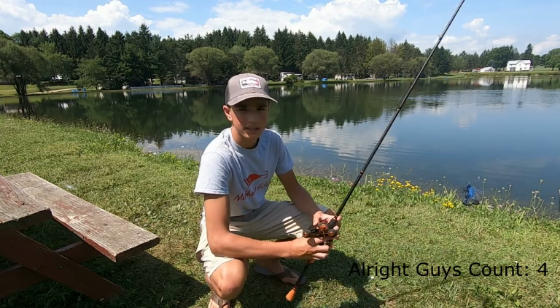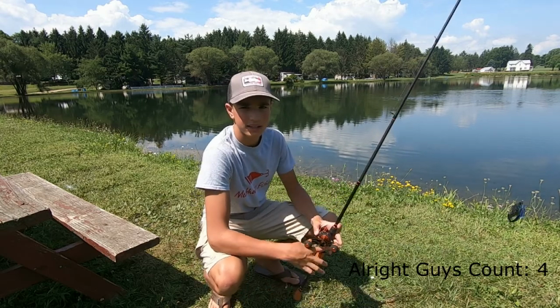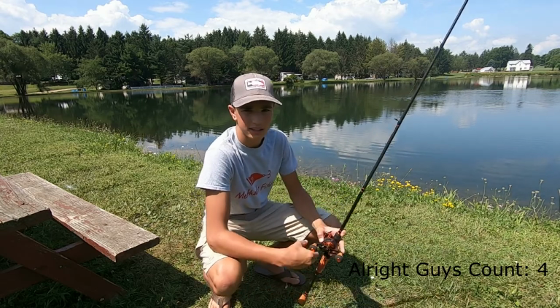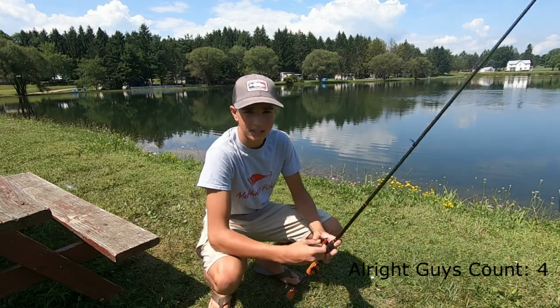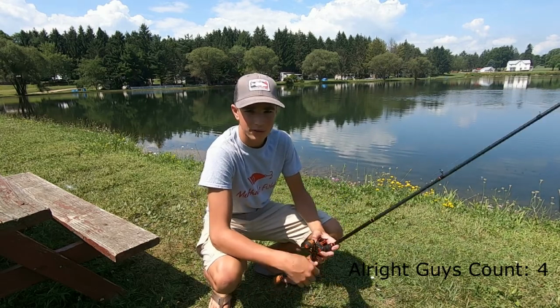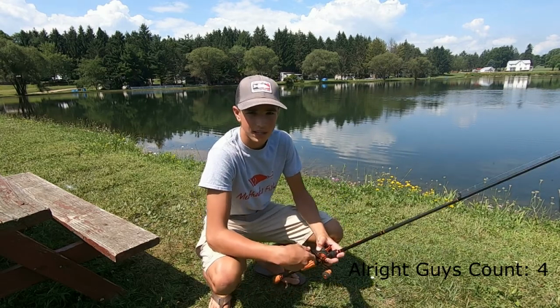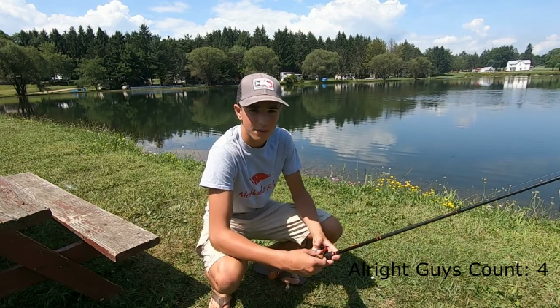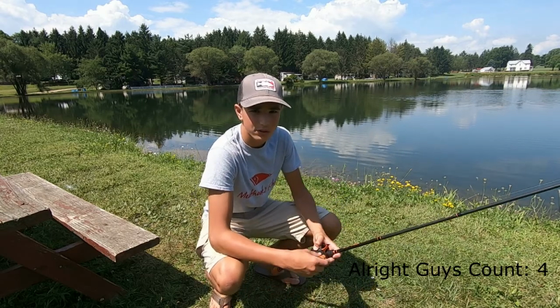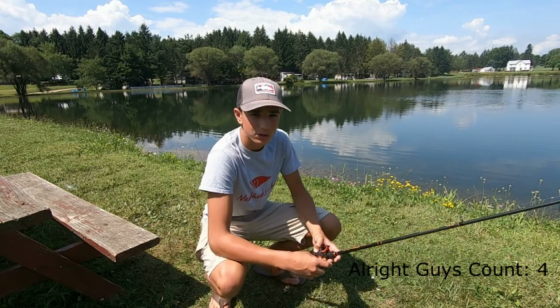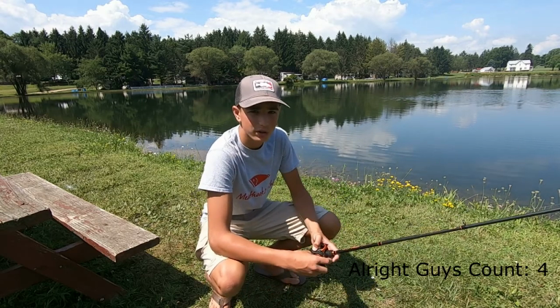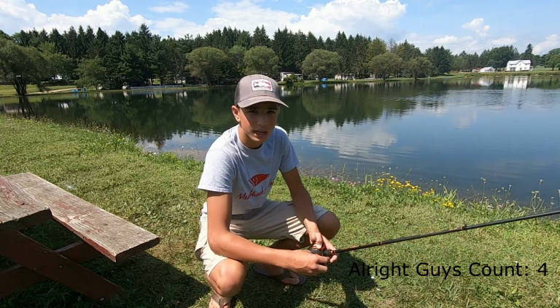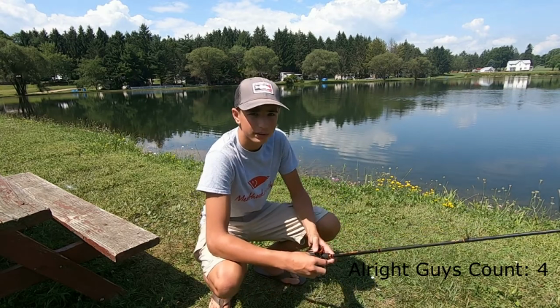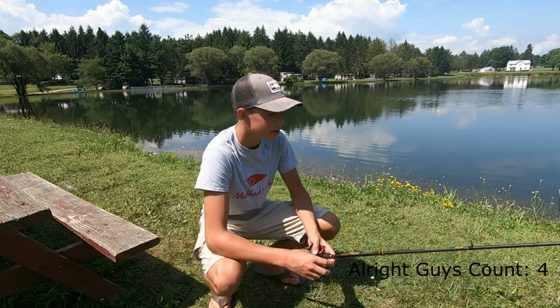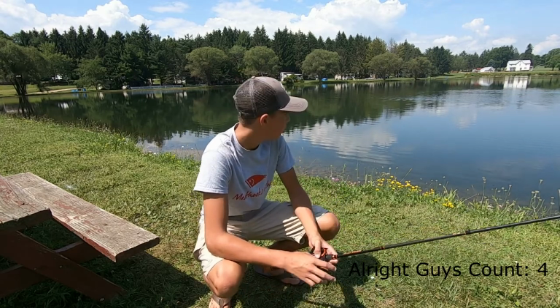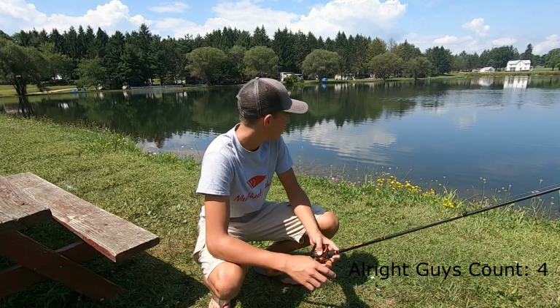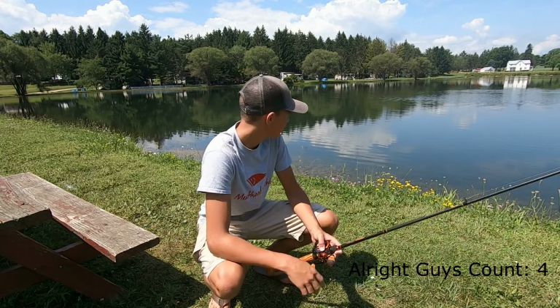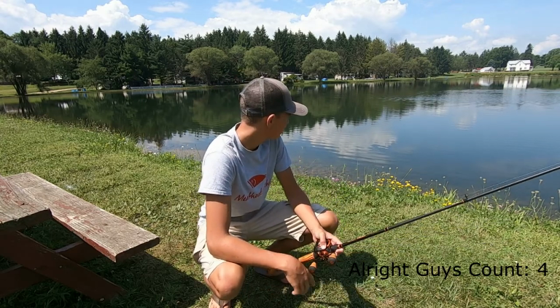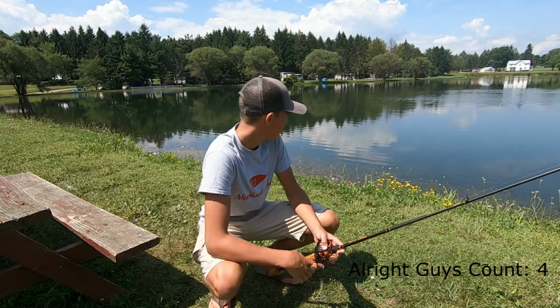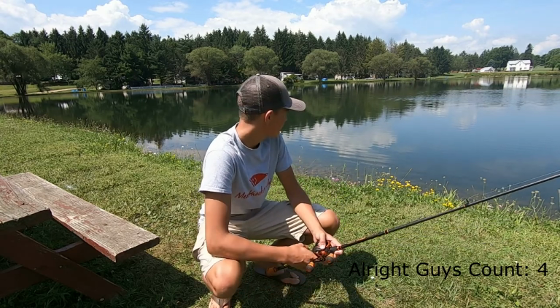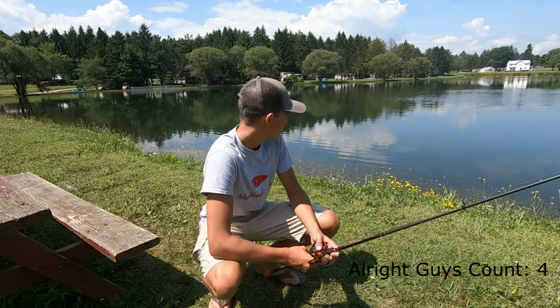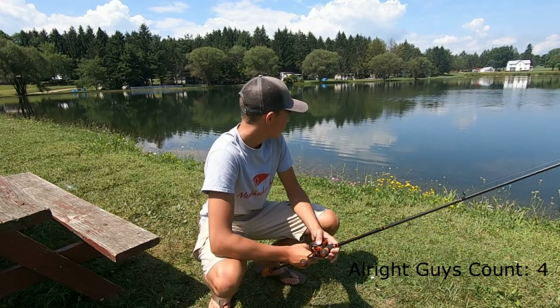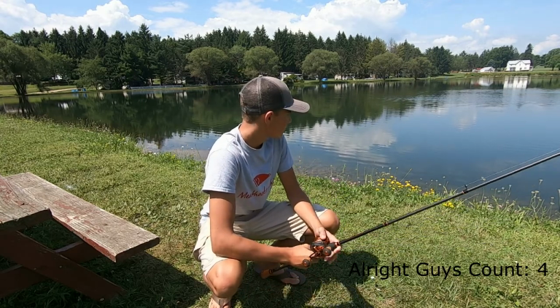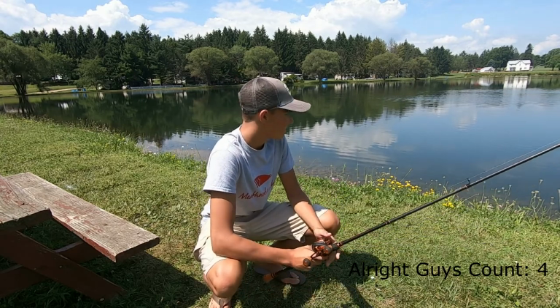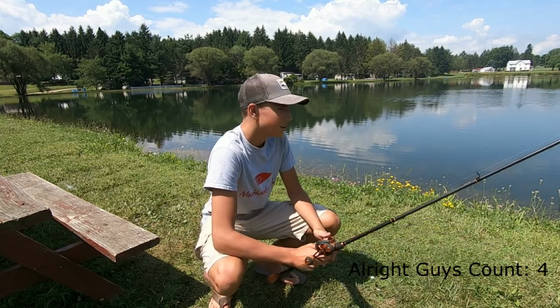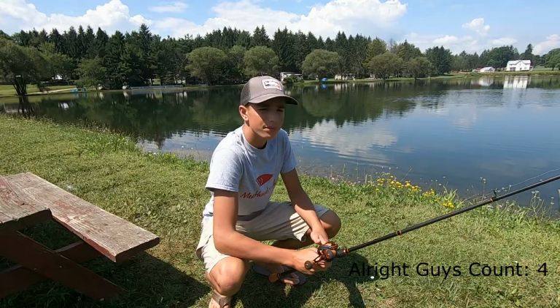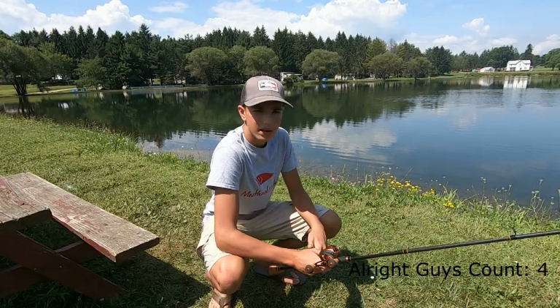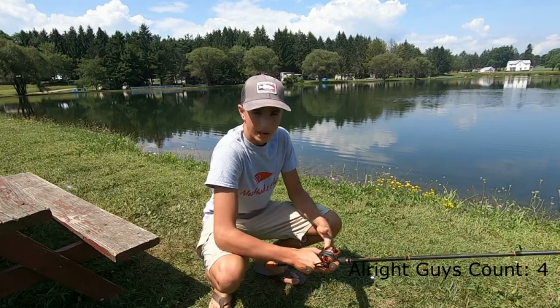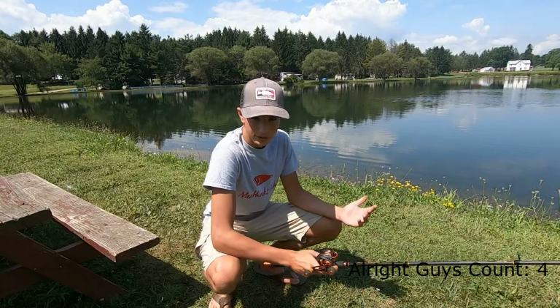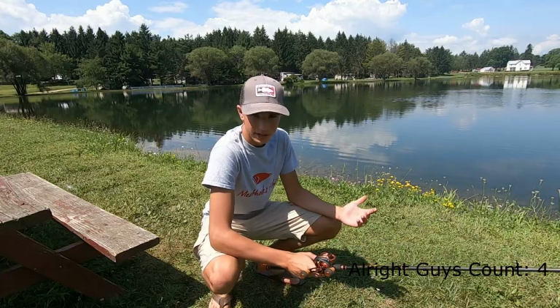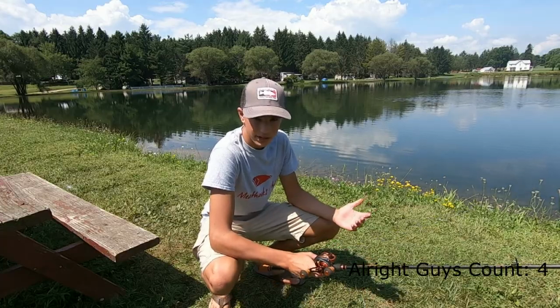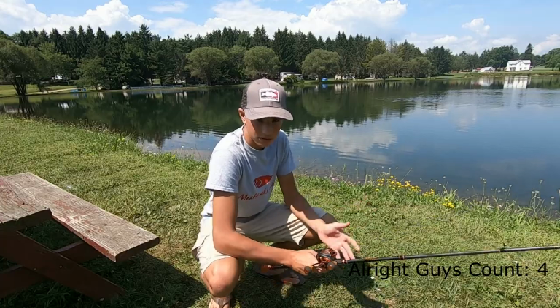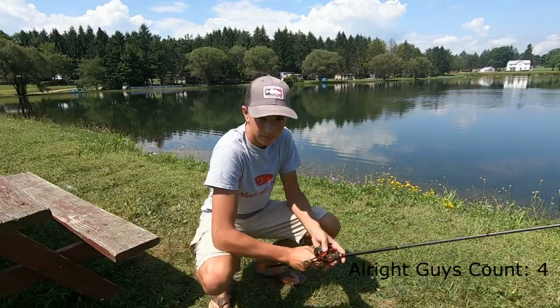Right over here in the lake we have a group of schooling bass. Because it's summertime, they're schooling up on the smaller fish, so I'm gonna try to catch one.